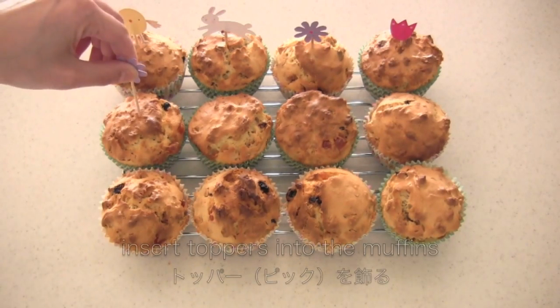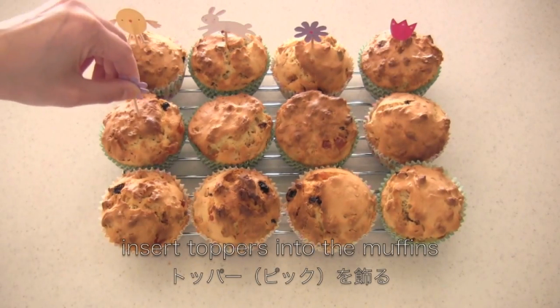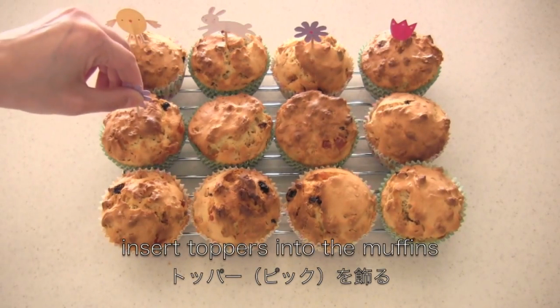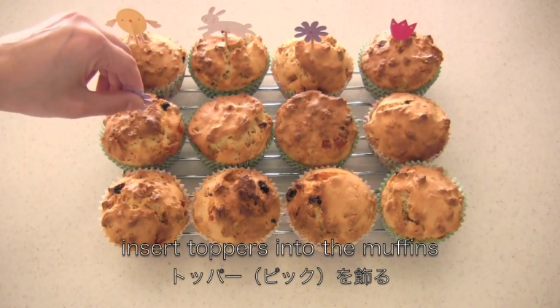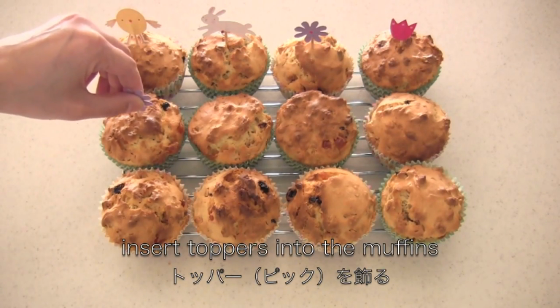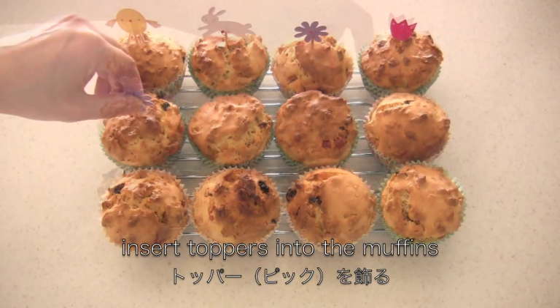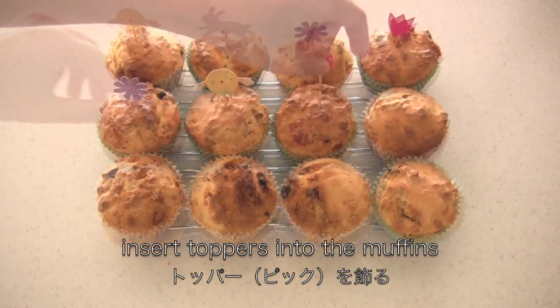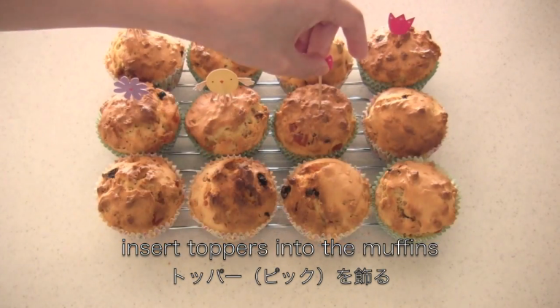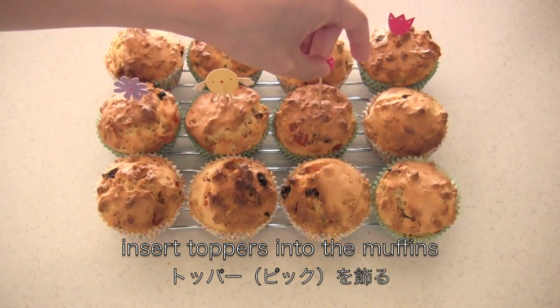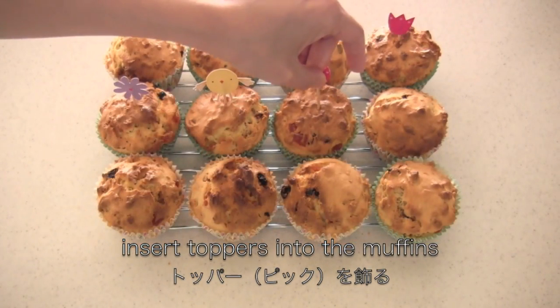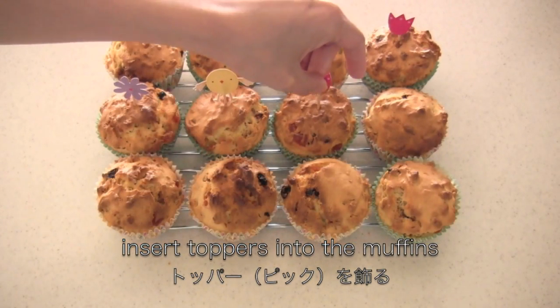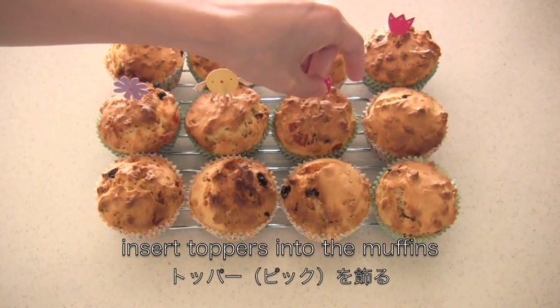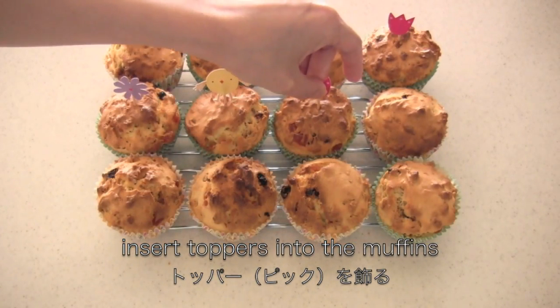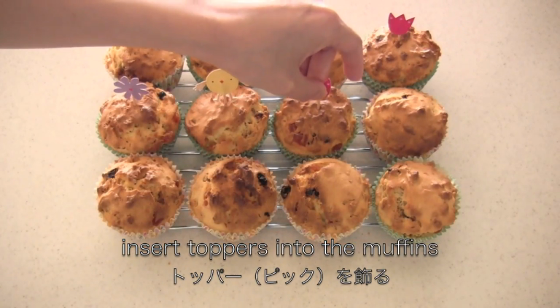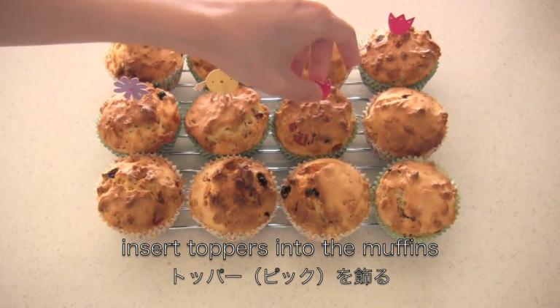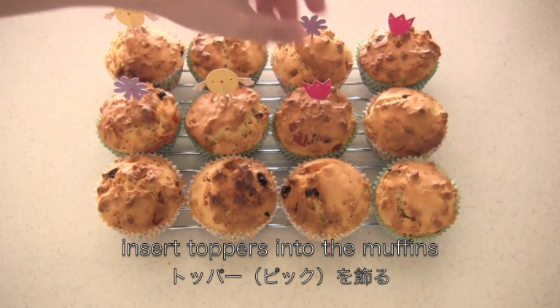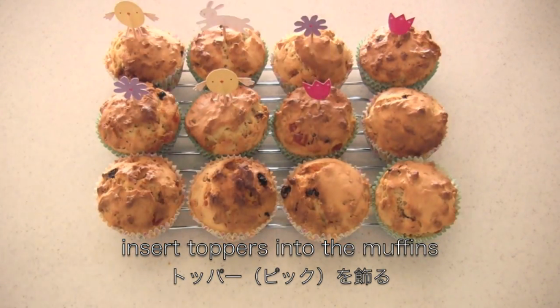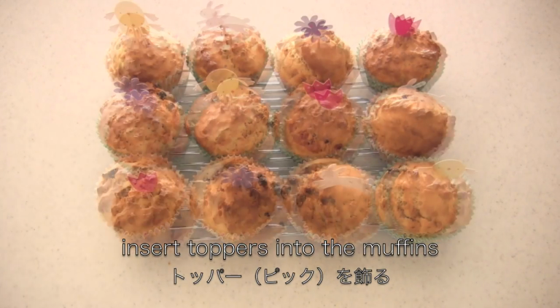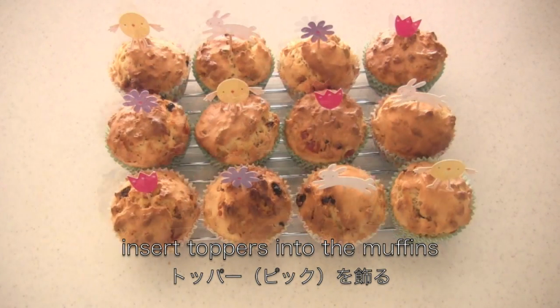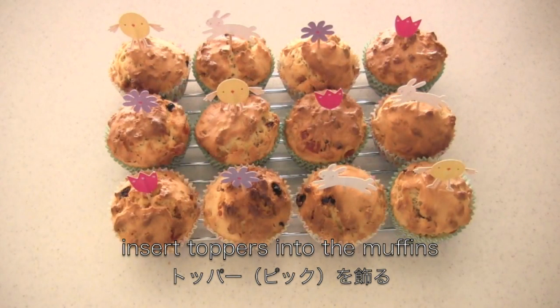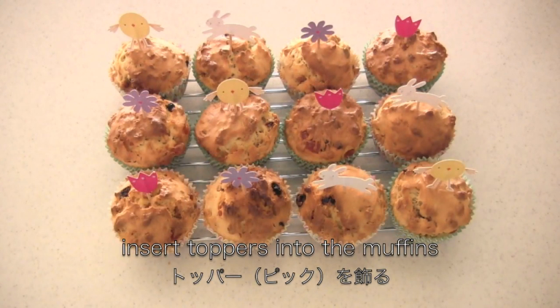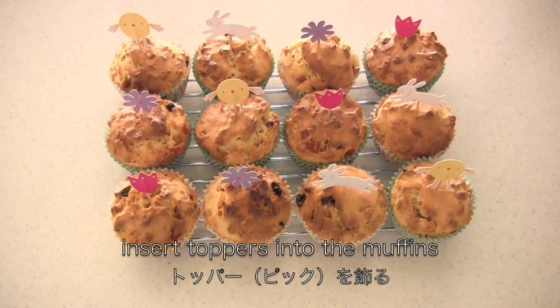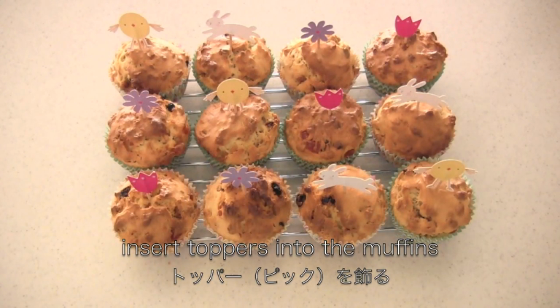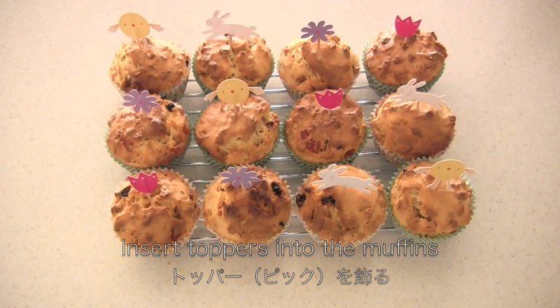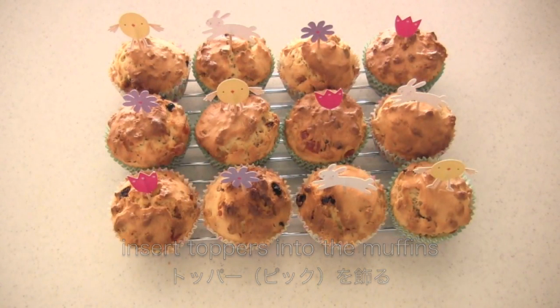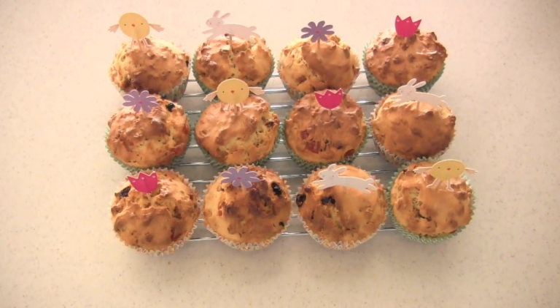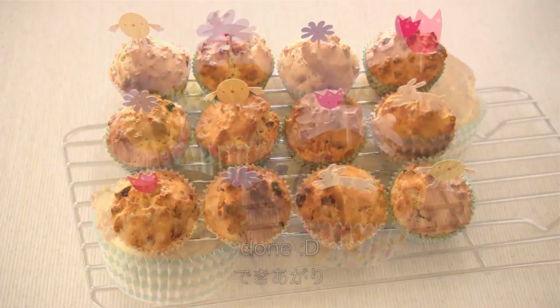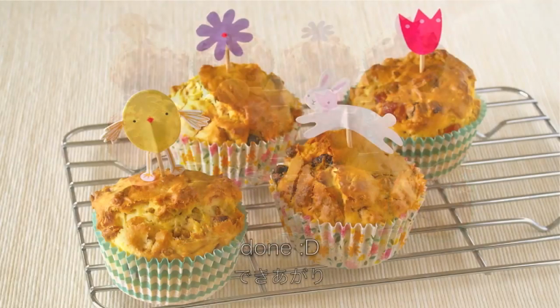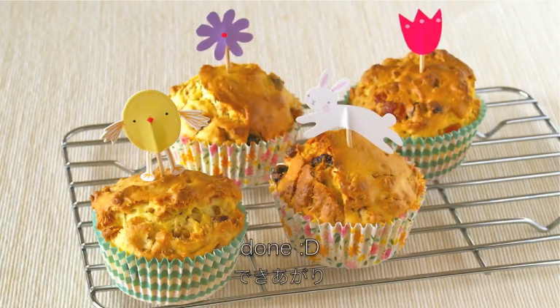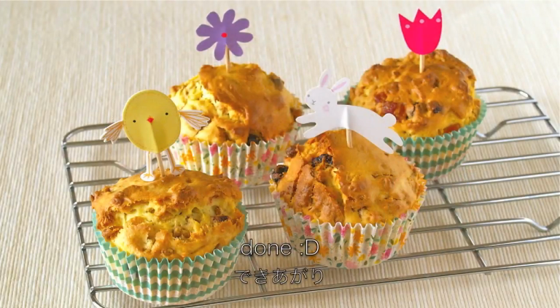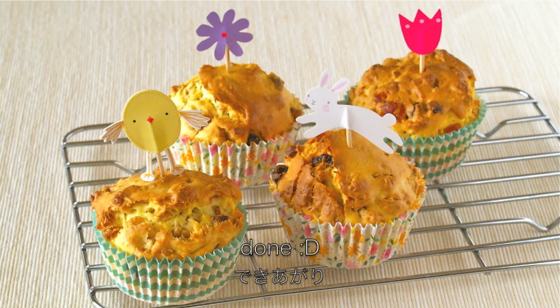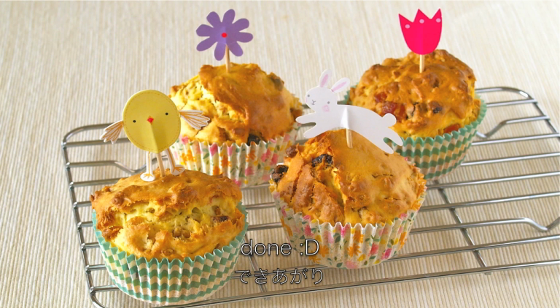Insert the toppers into the muffins. And now it's done.